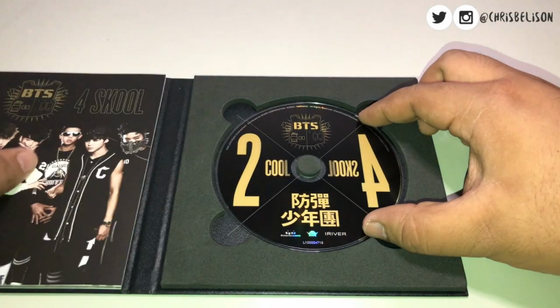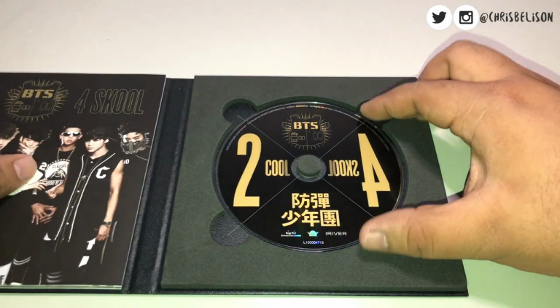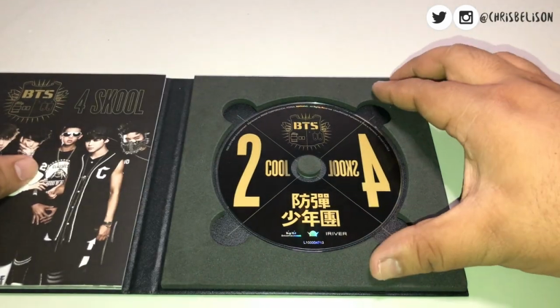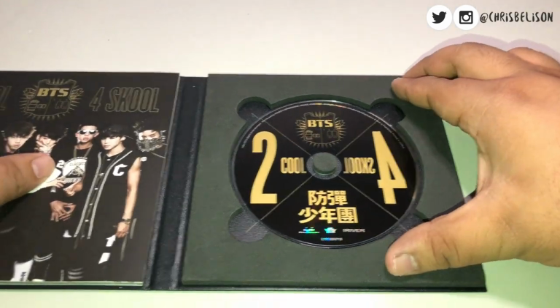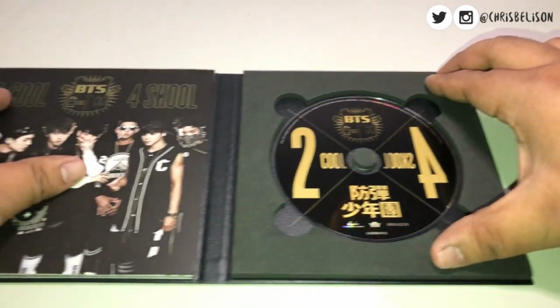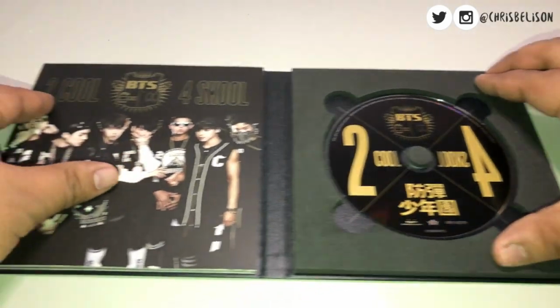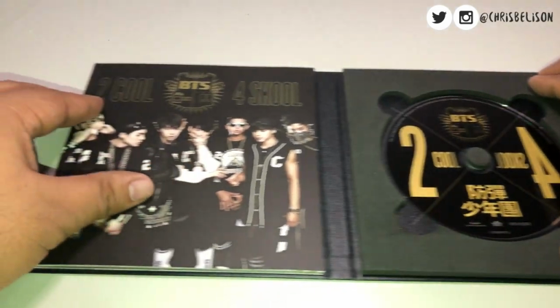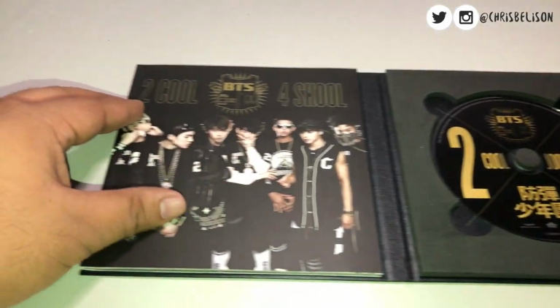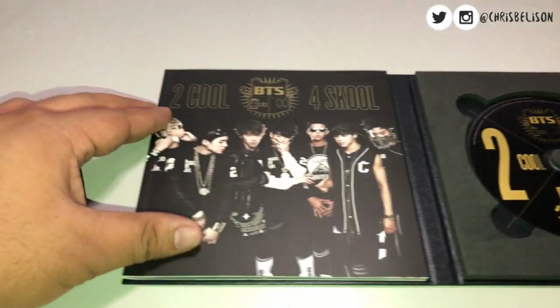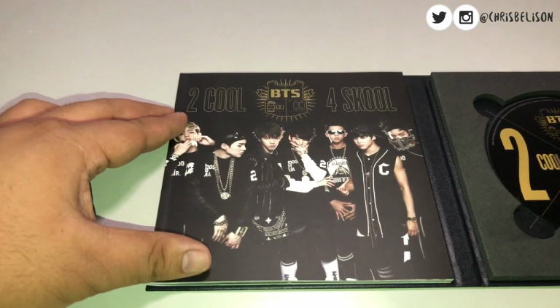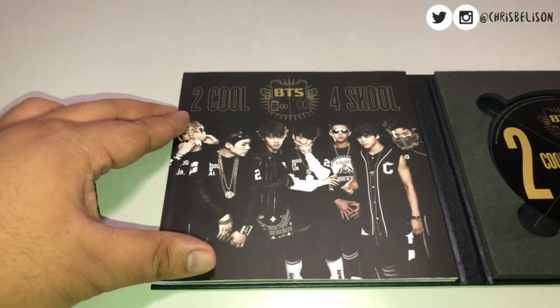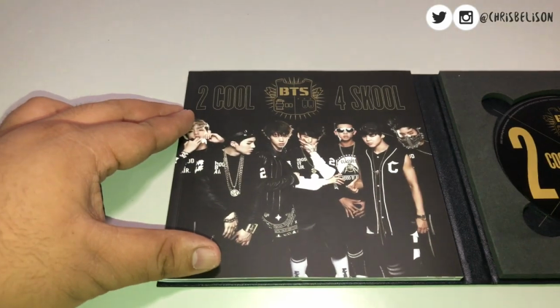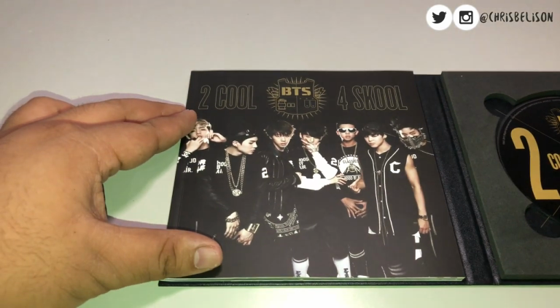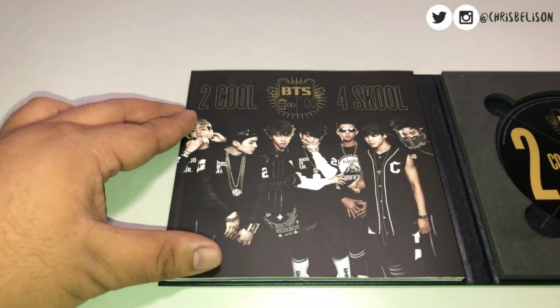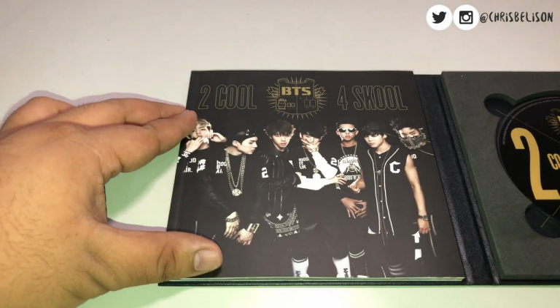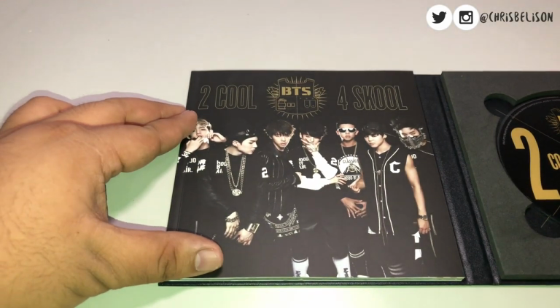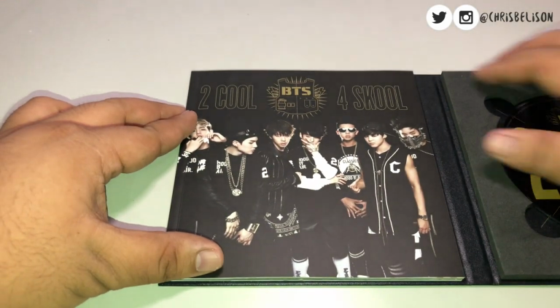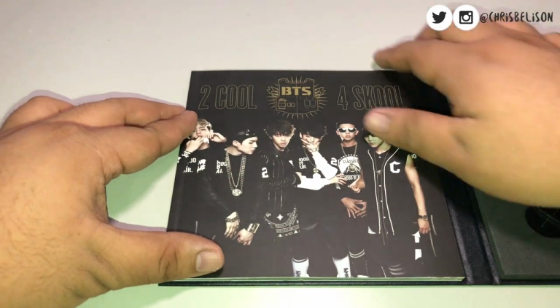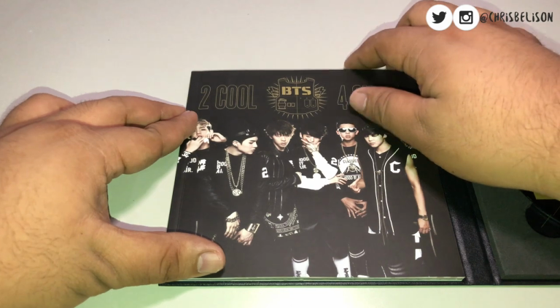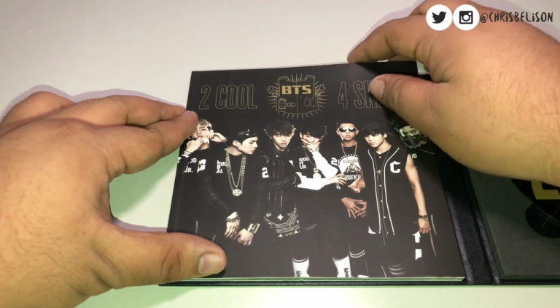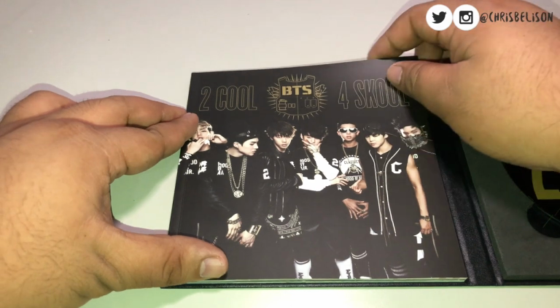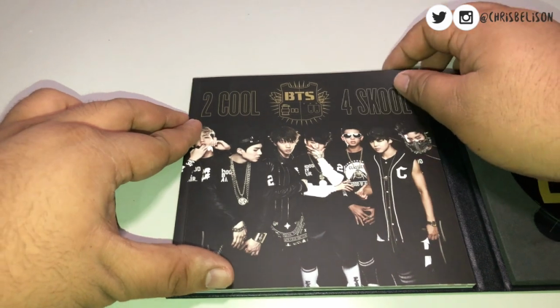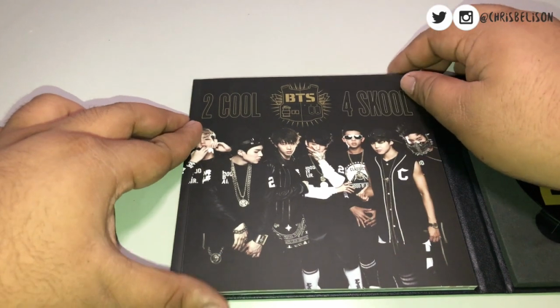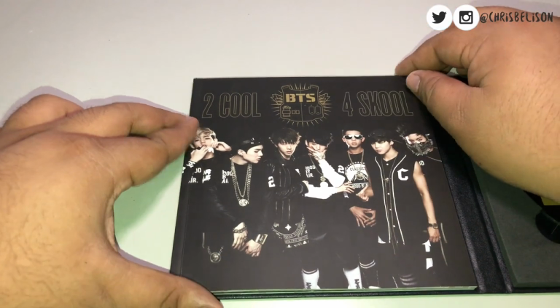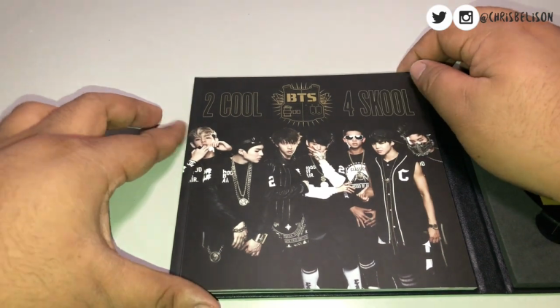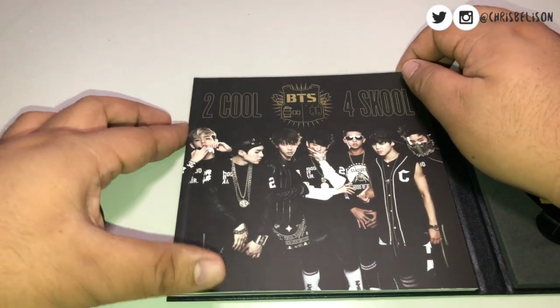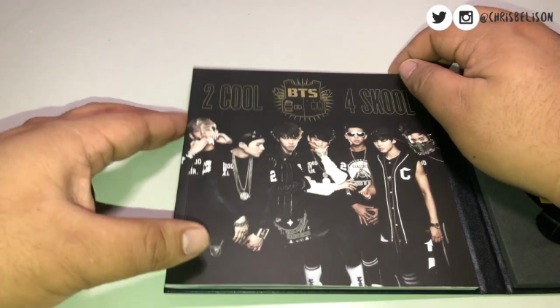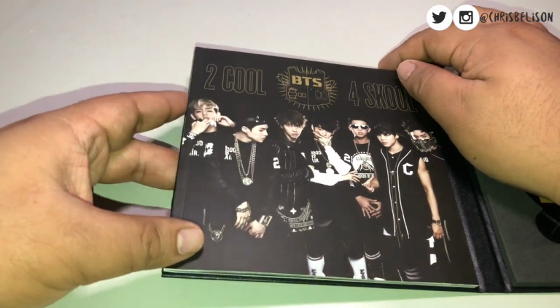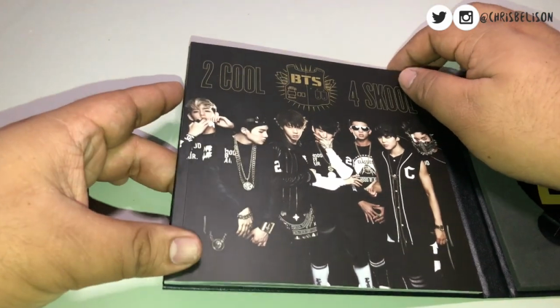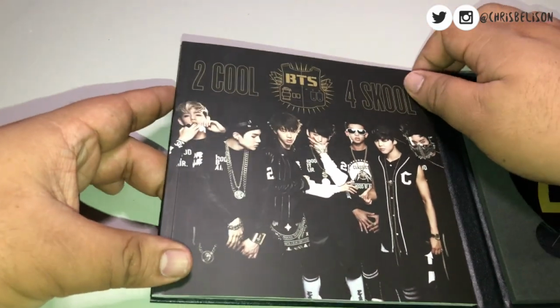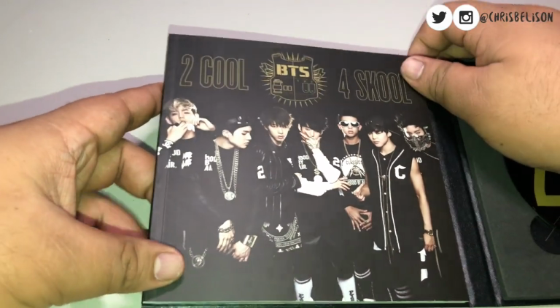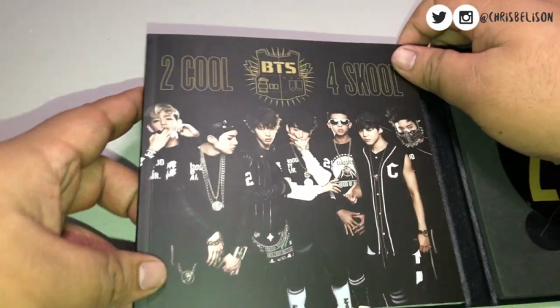Anyway, over on this side is the photobook for this album. I'm gonna stop talking right now so that y'all can enjoy the flip through.